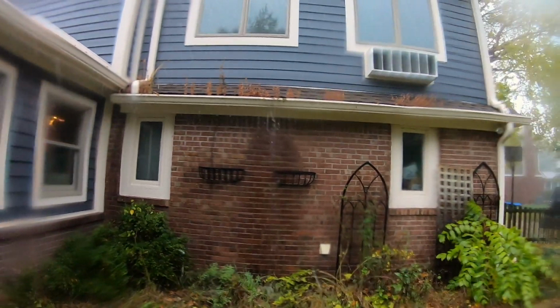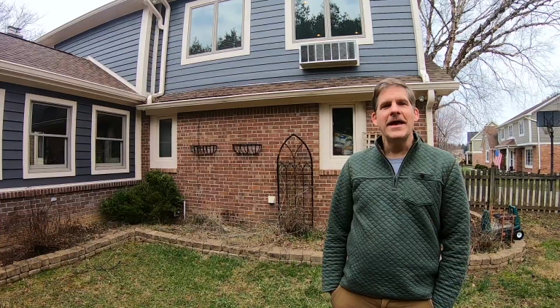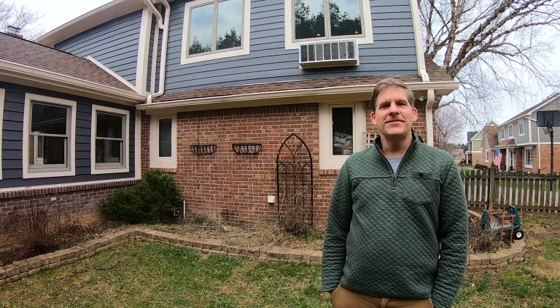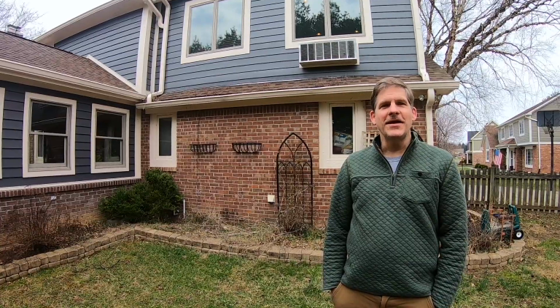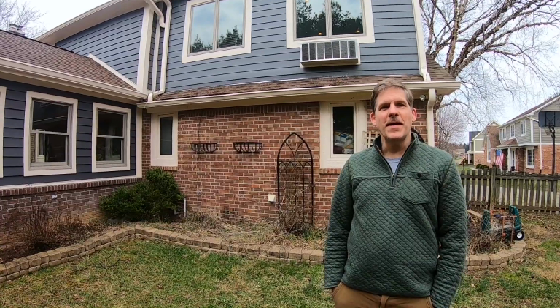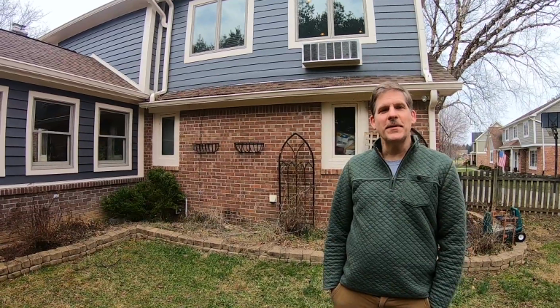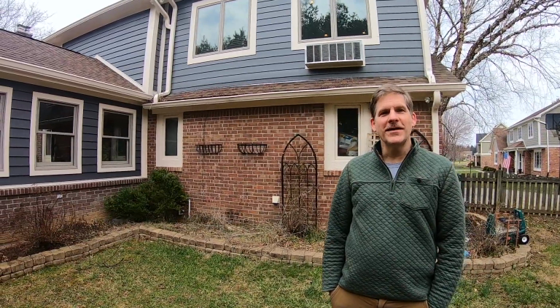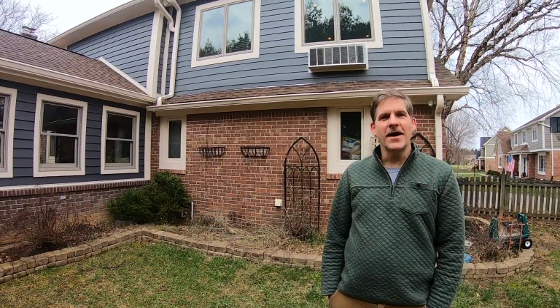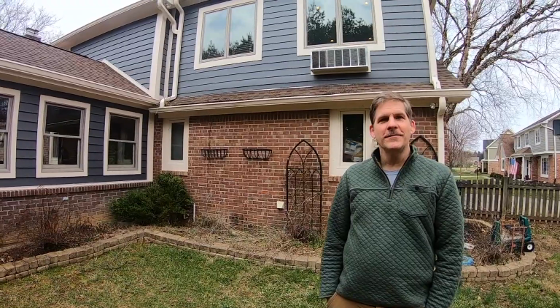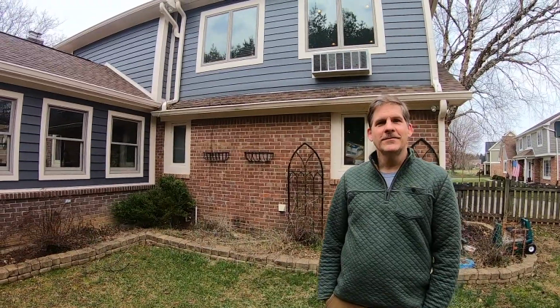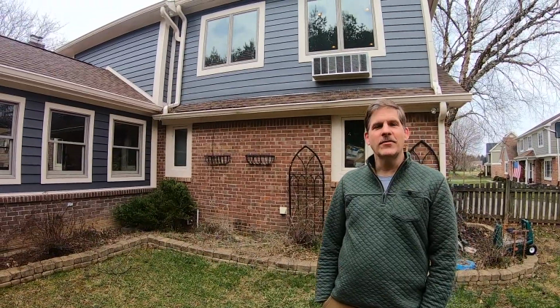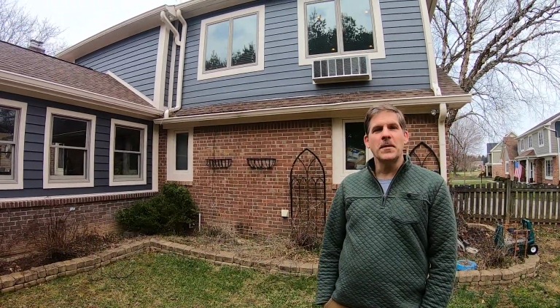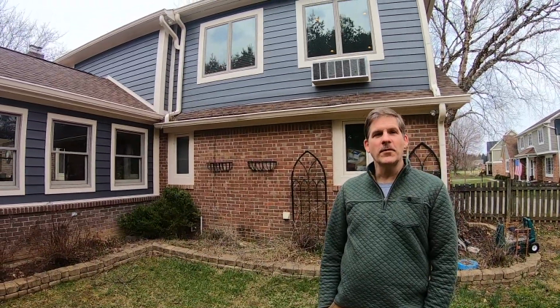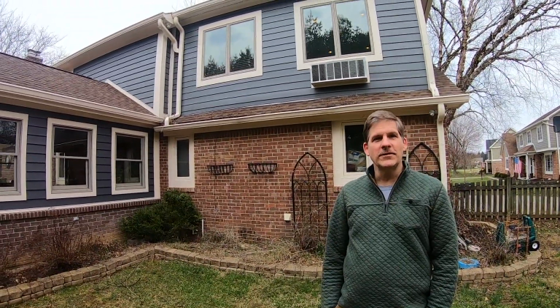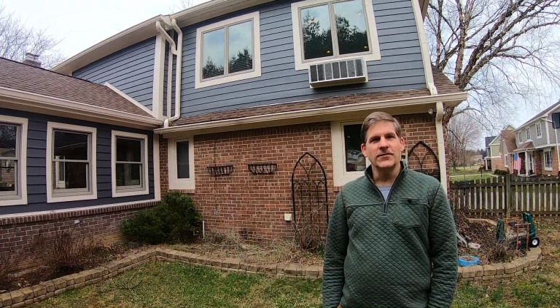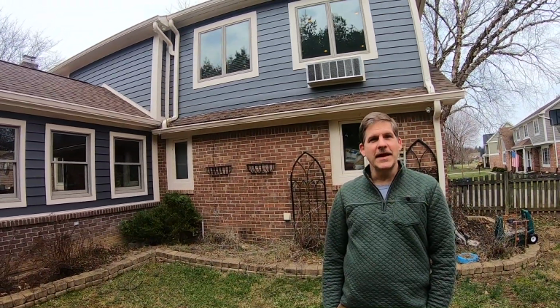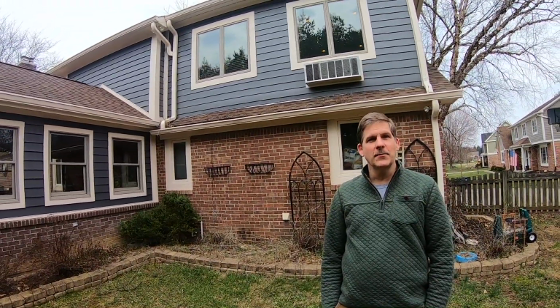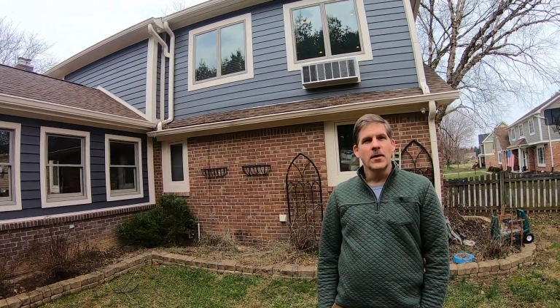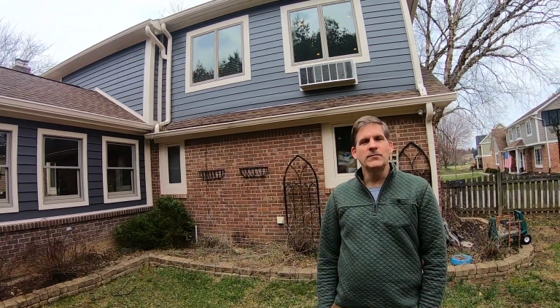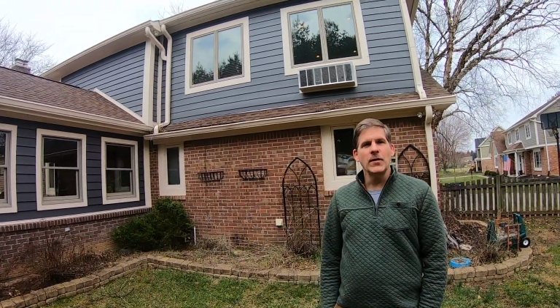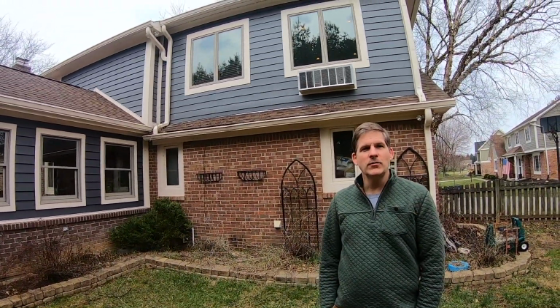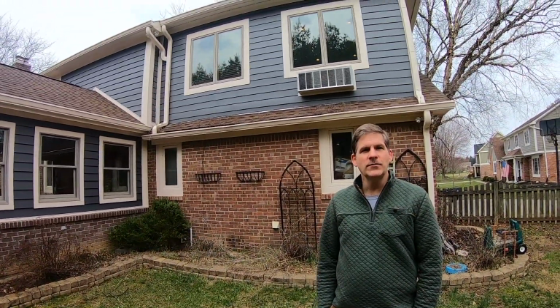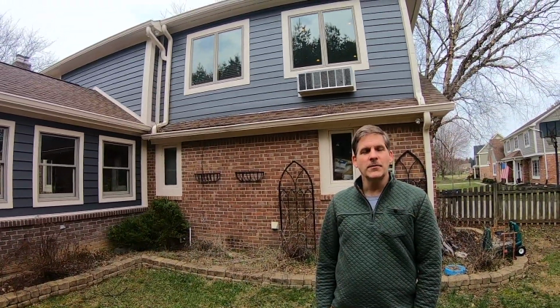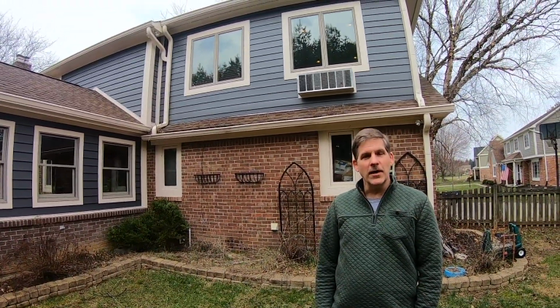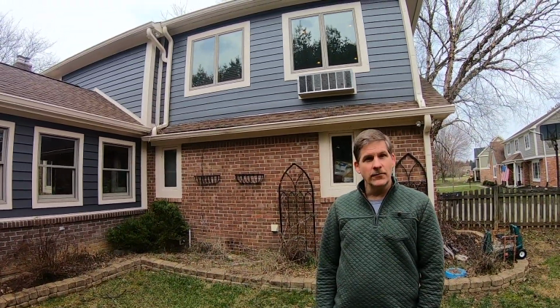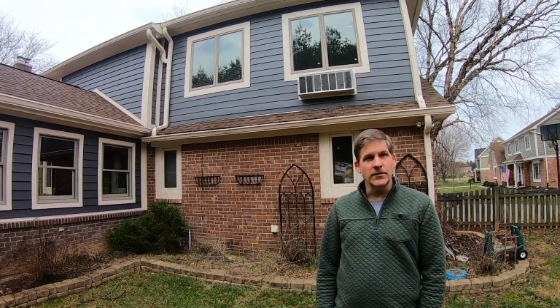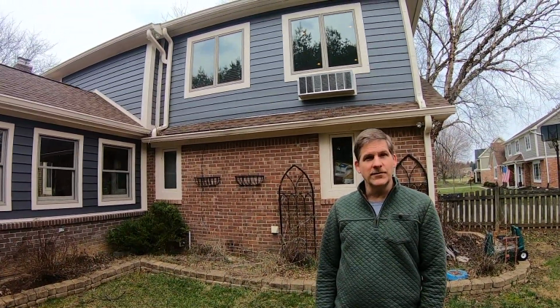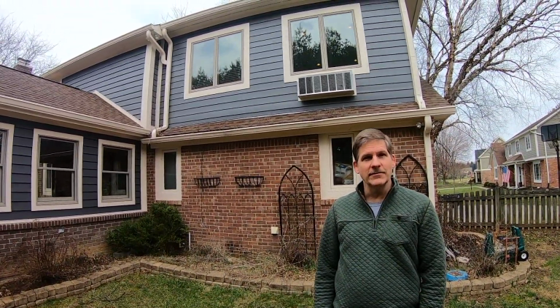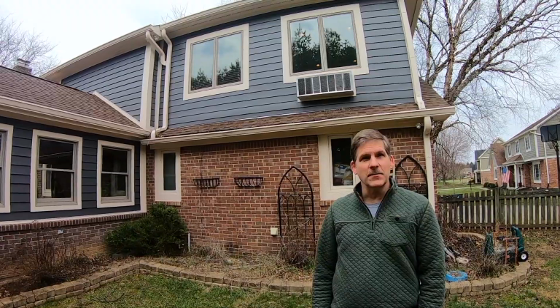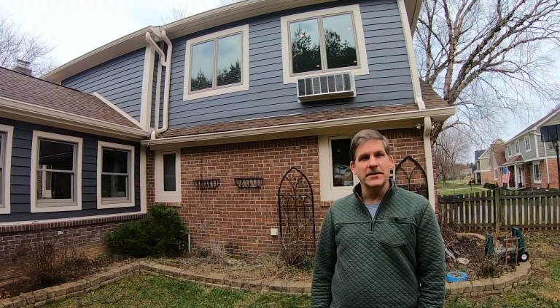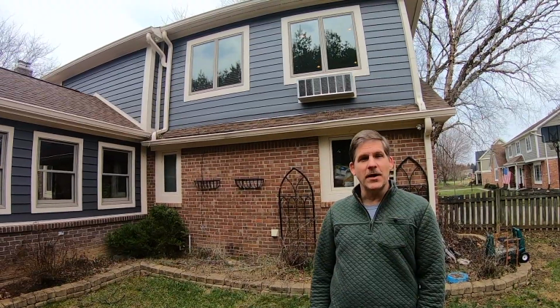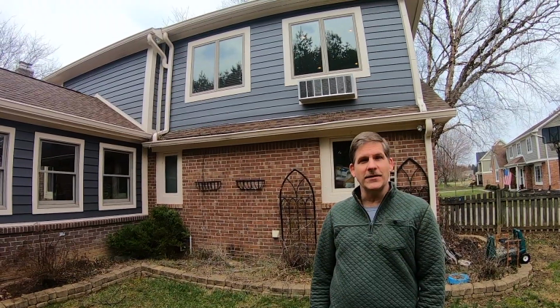Hey, this is Dave from Housebarons.com. Together with my brother Rich and son Caleb, we show you how to do a job yourself so you can save a lot of money in the process.